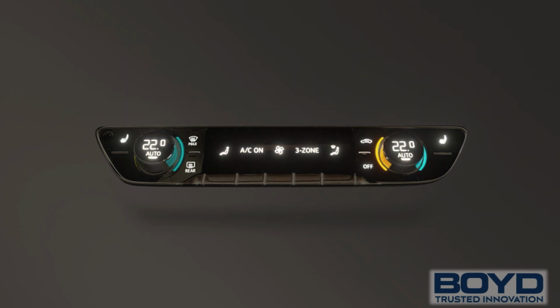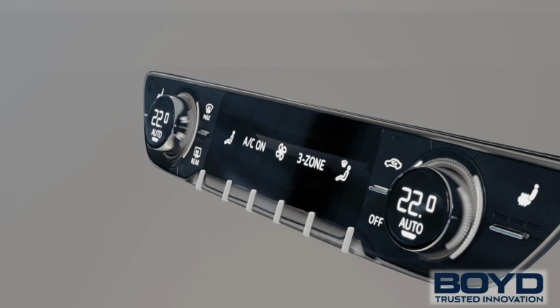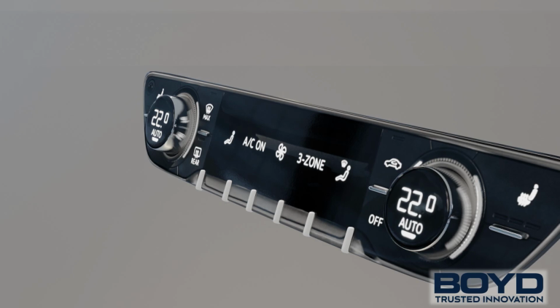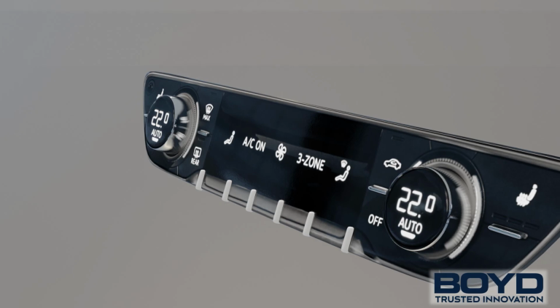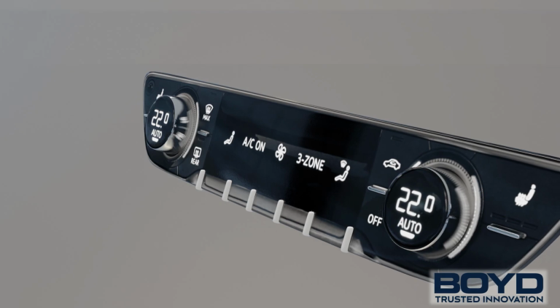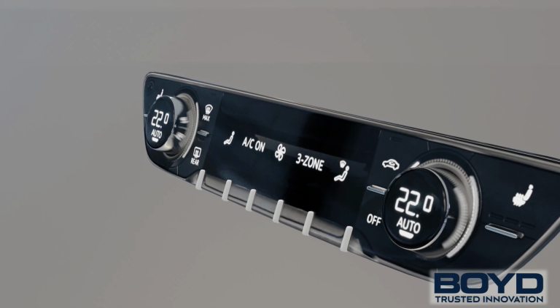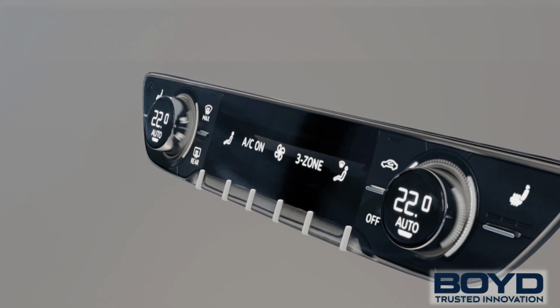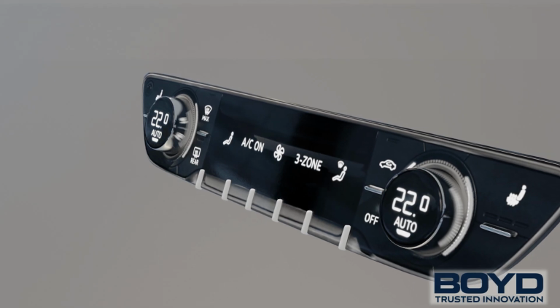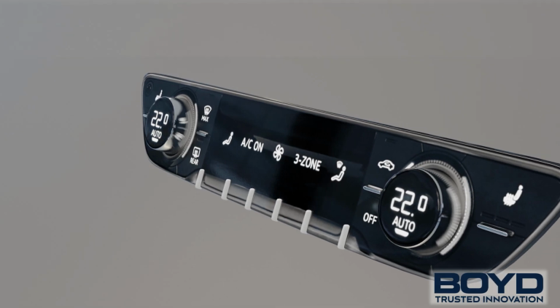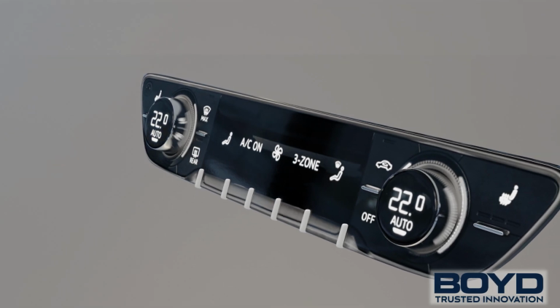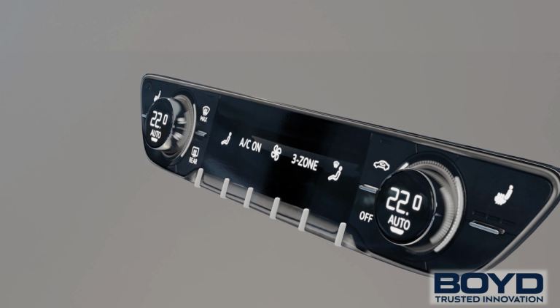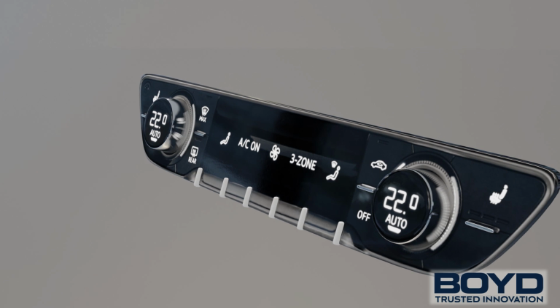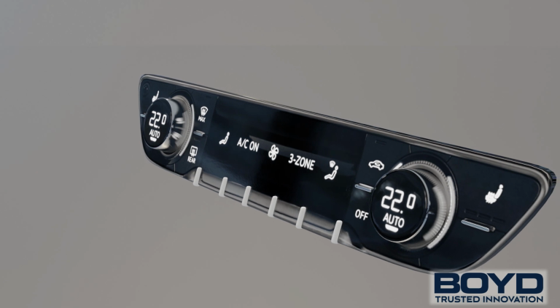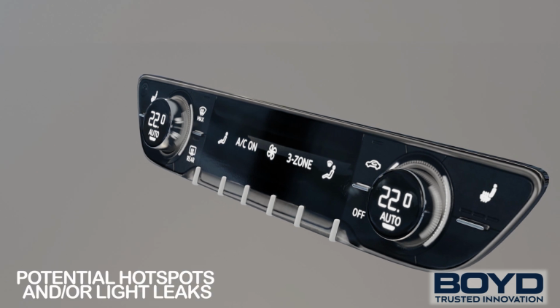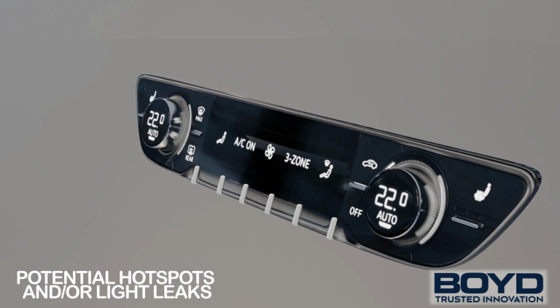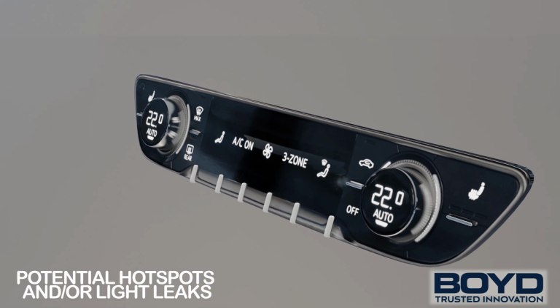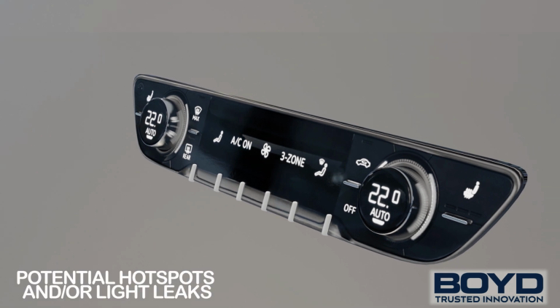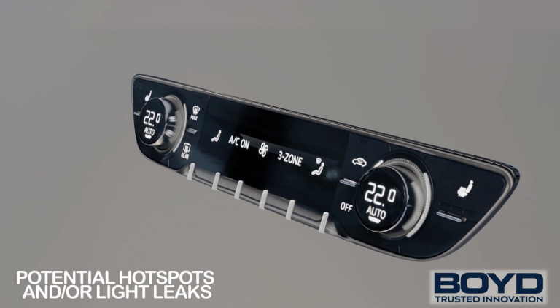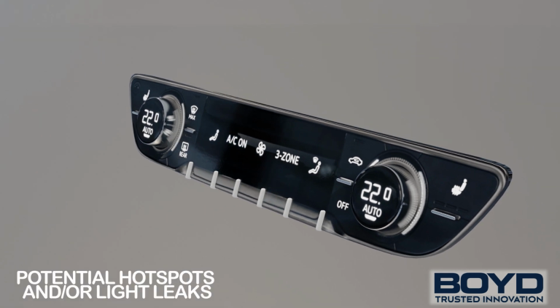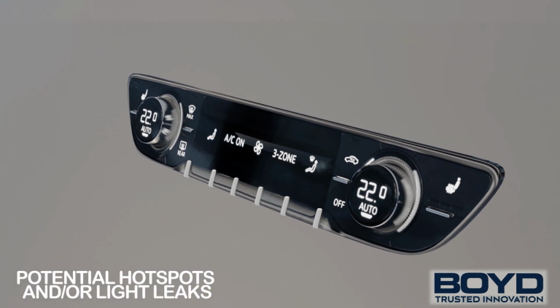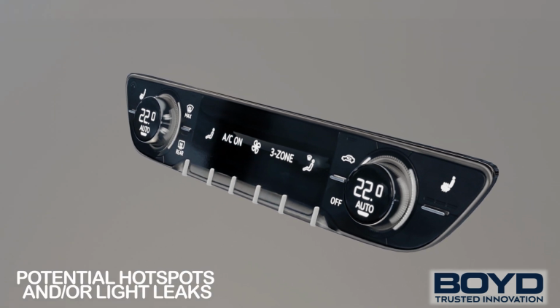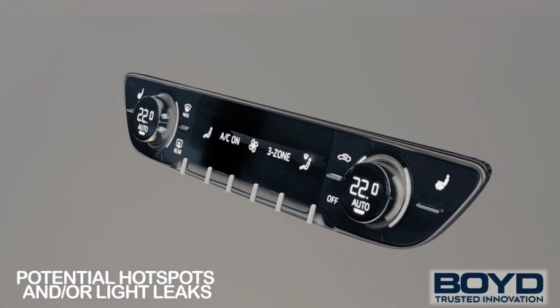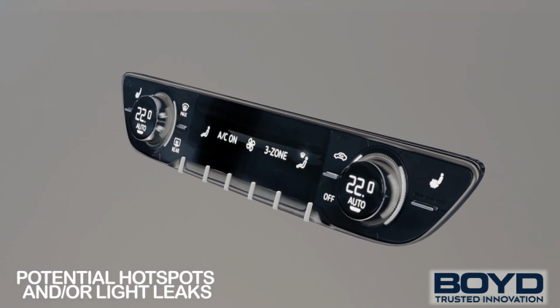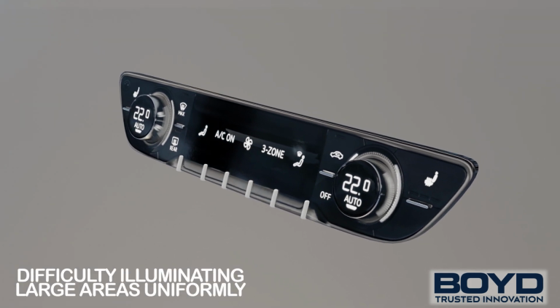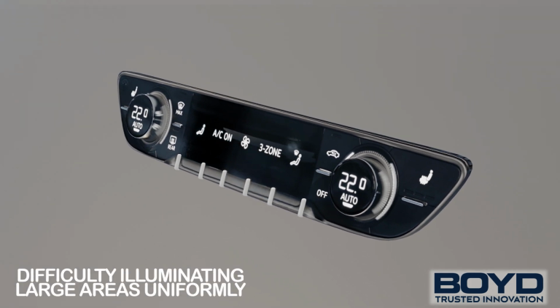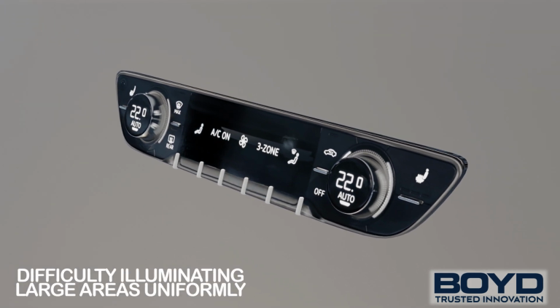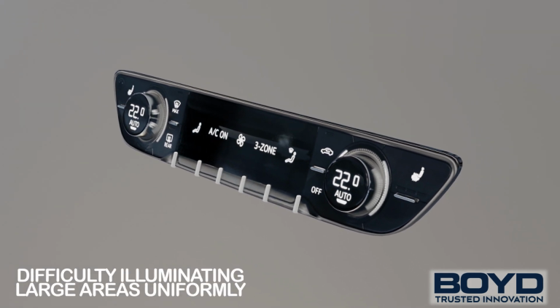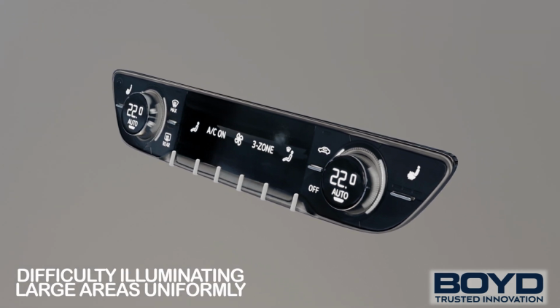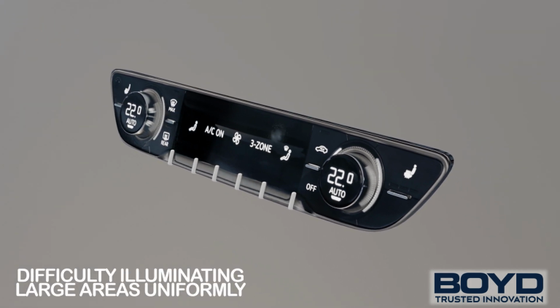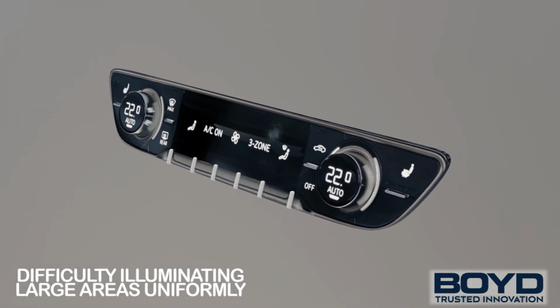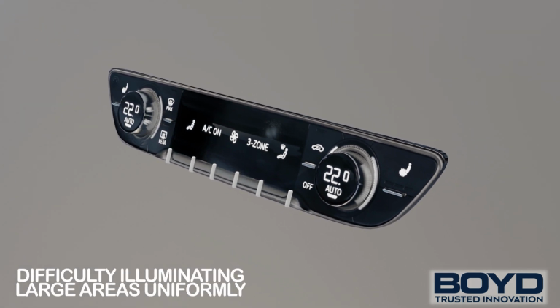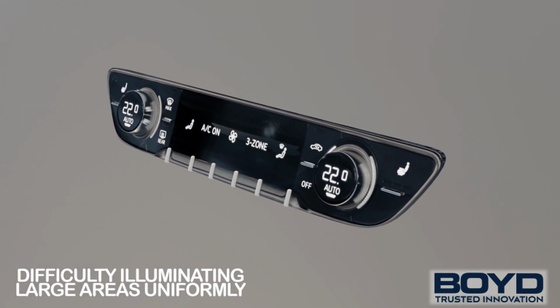While LEDs are great for indicator light applications, they usually struggle with light leaks or uniformly lighting large surfaces.